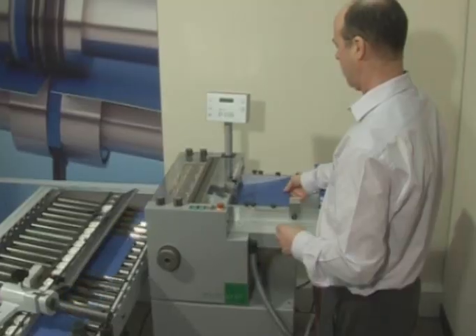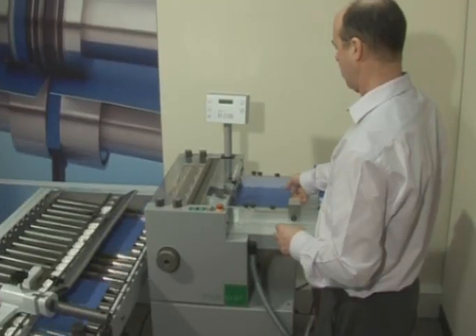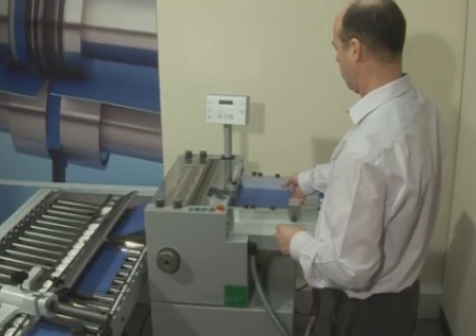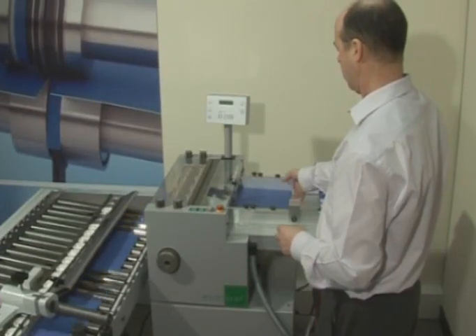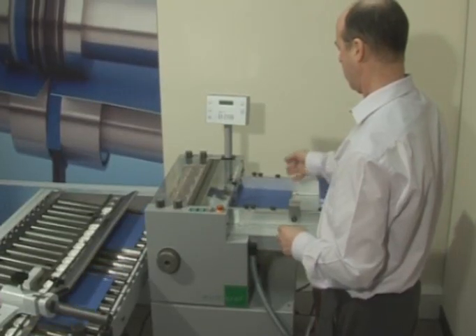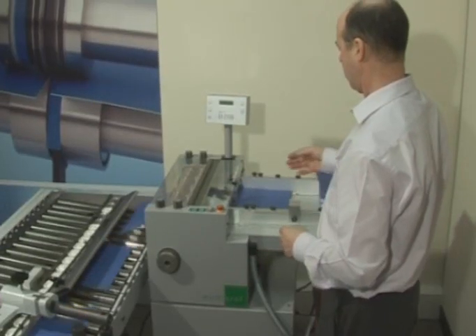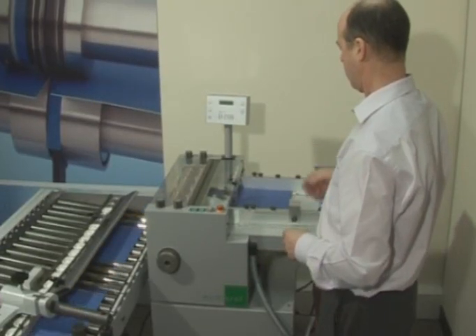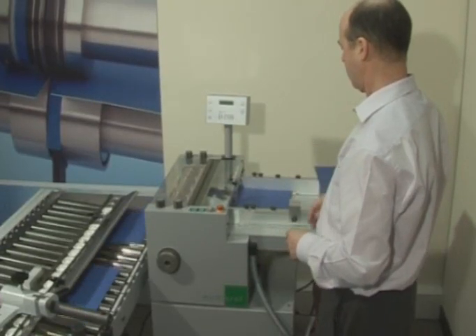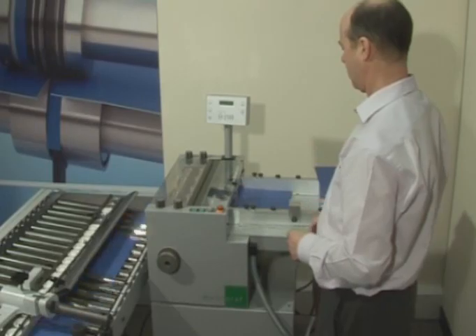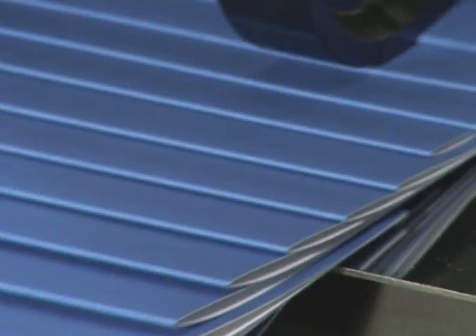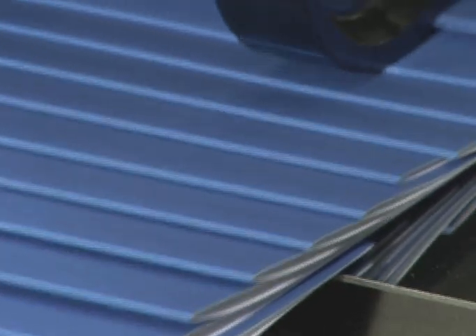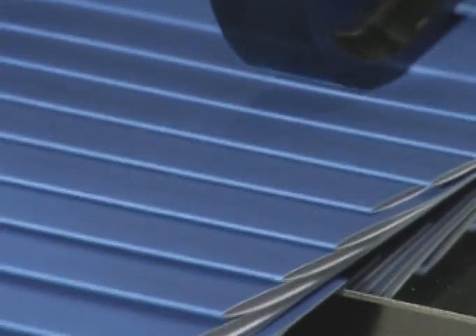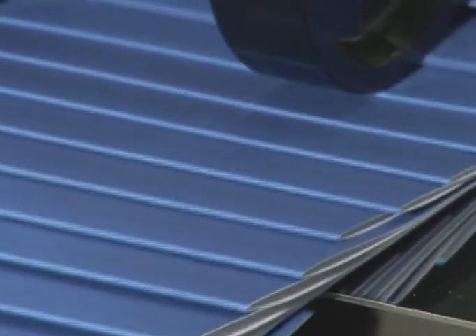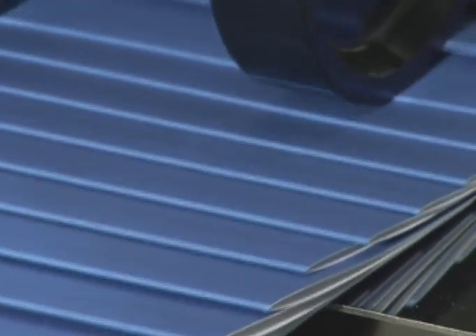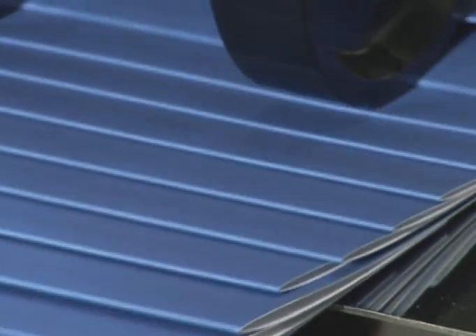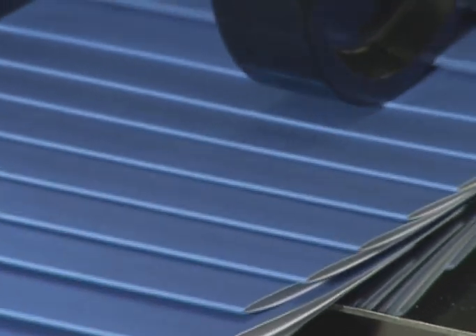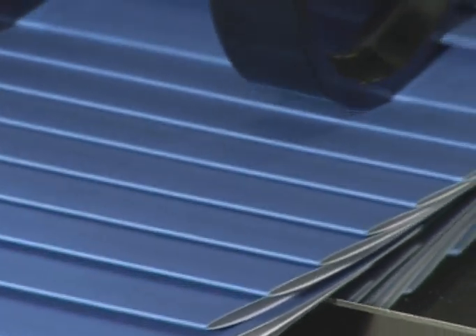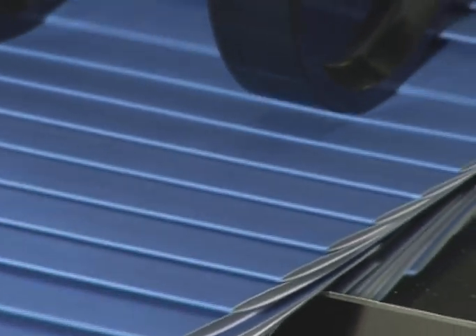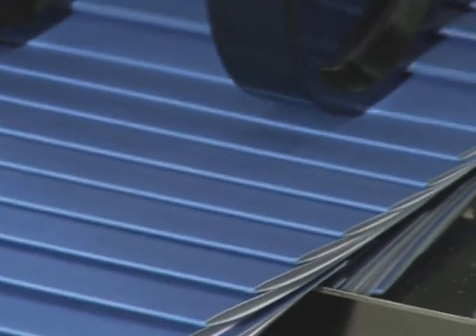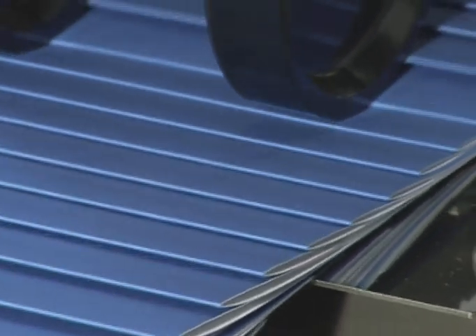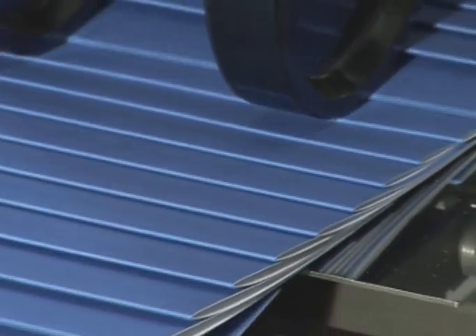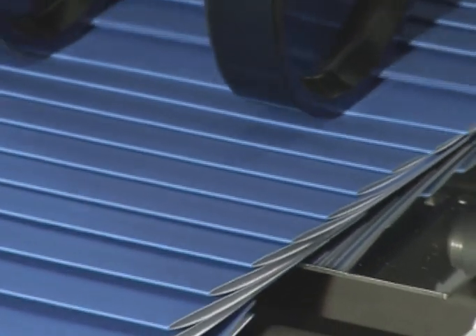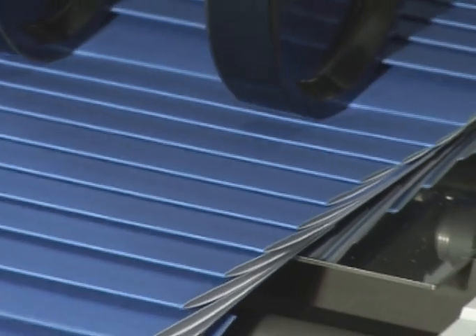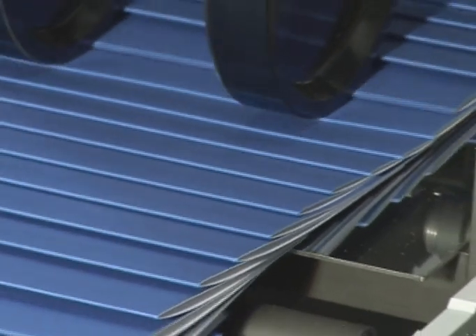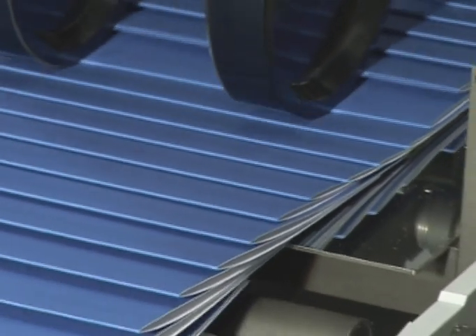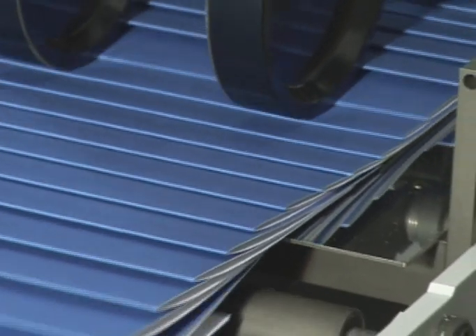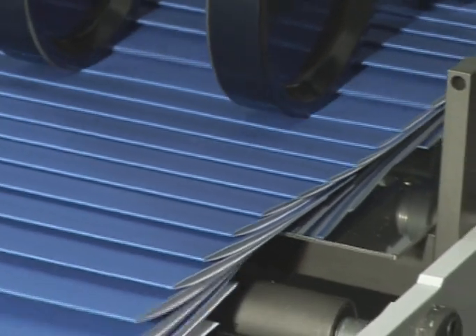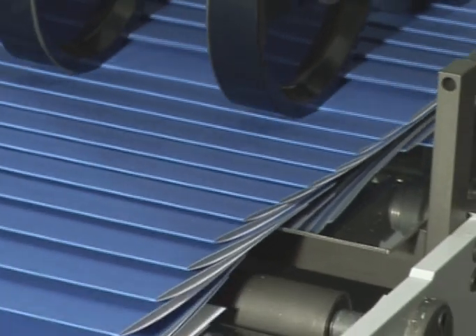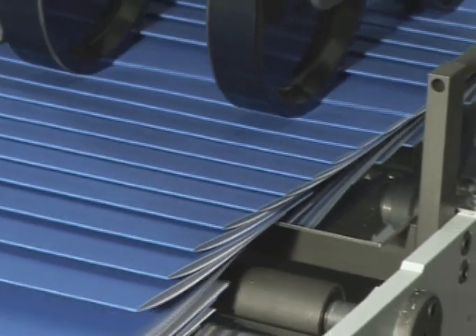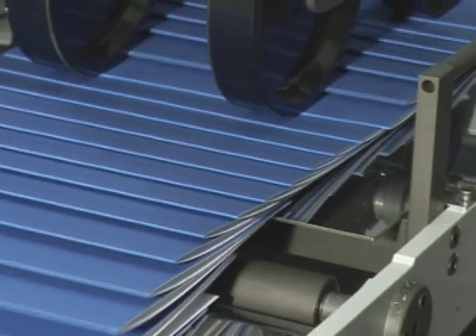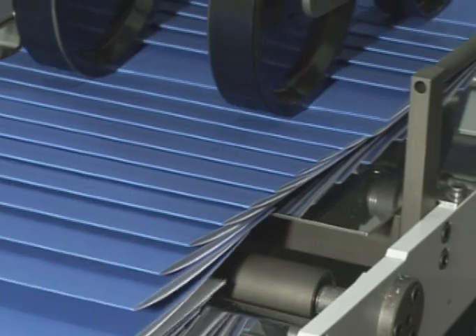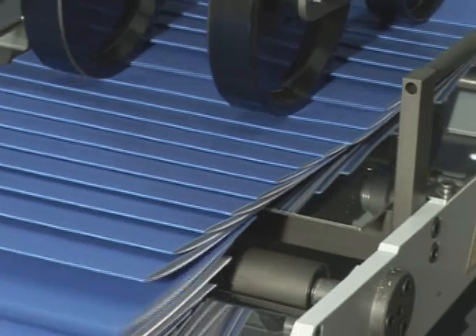The operator can enjoy the benefits of maximum productivity whilst having the added bonus of being able to fold at the same time.